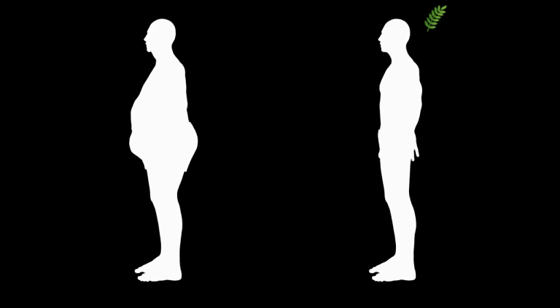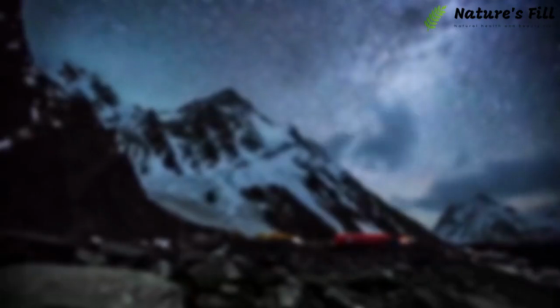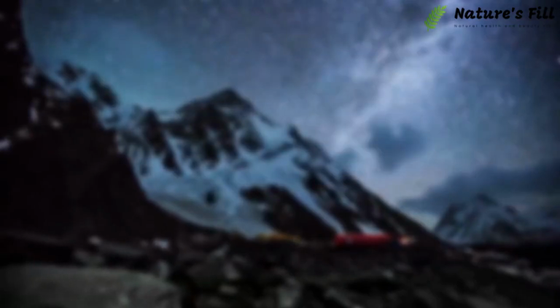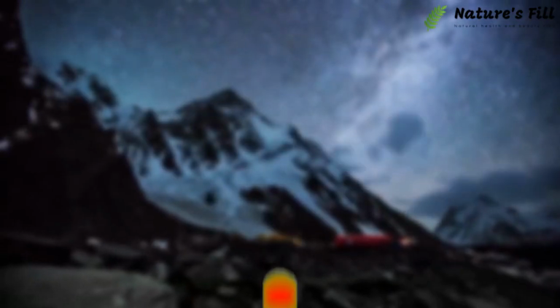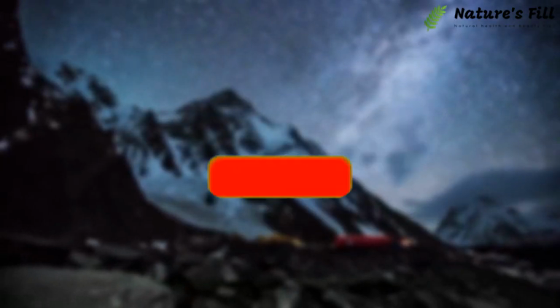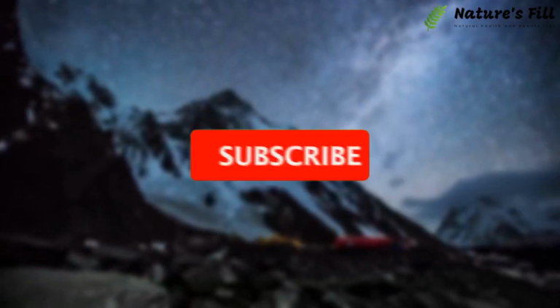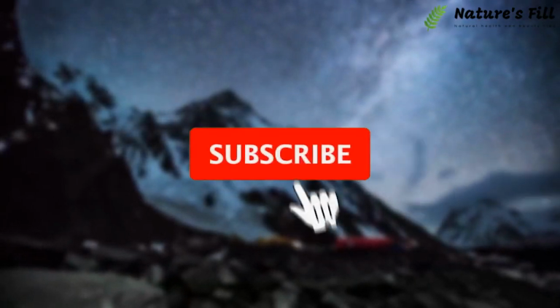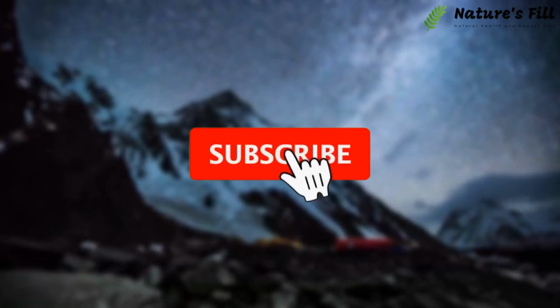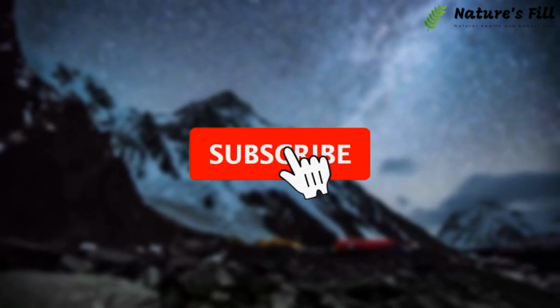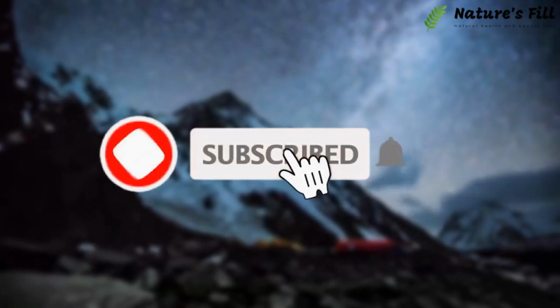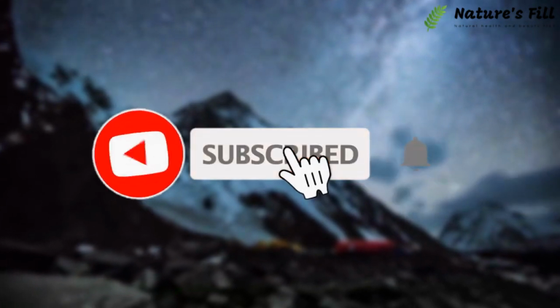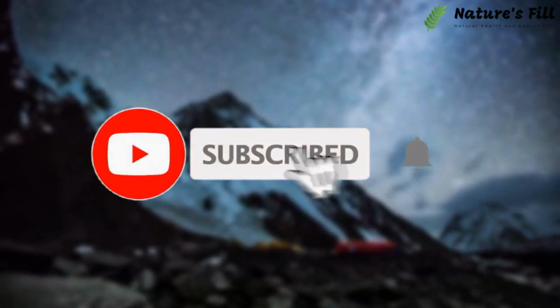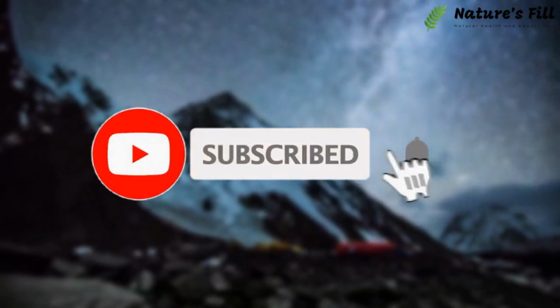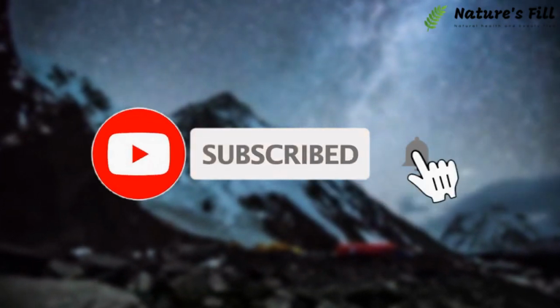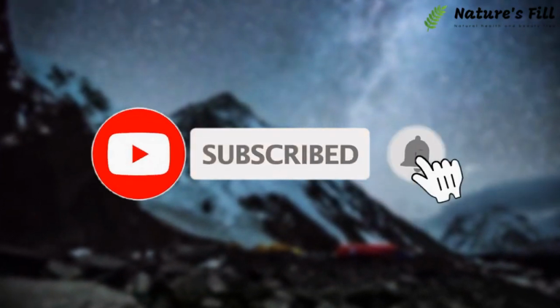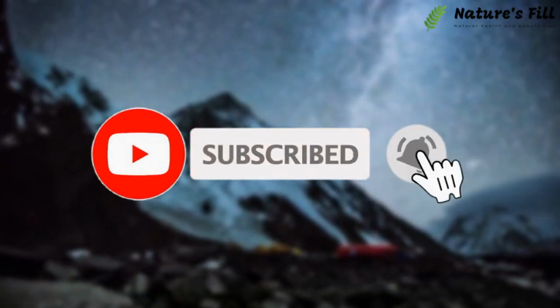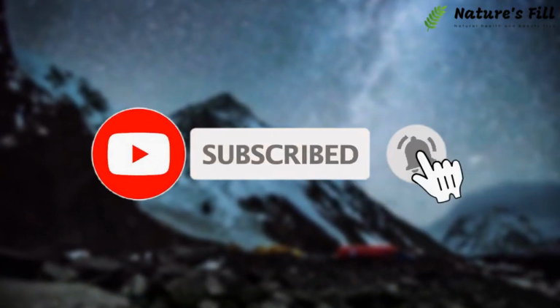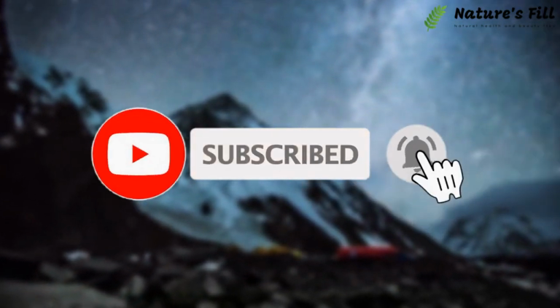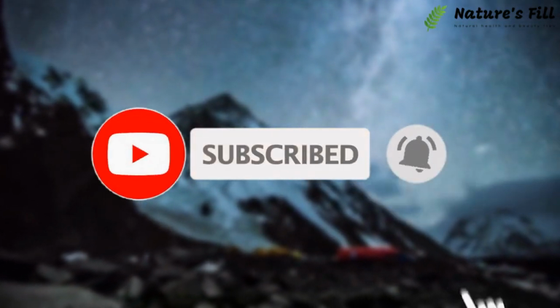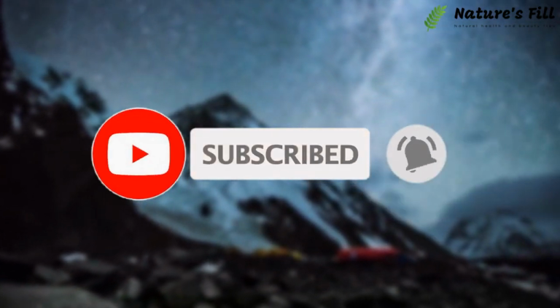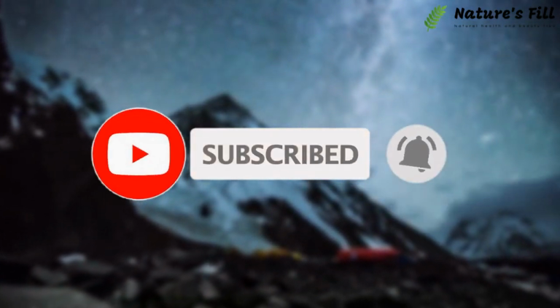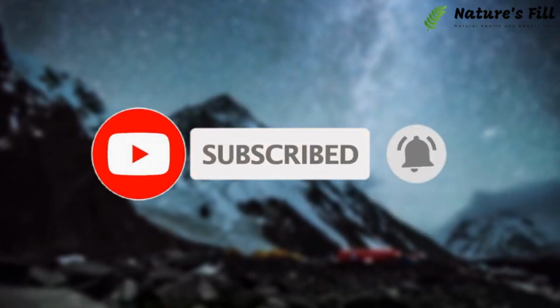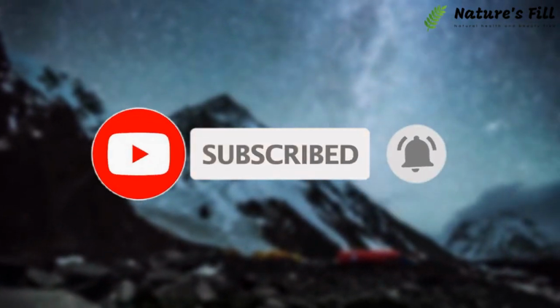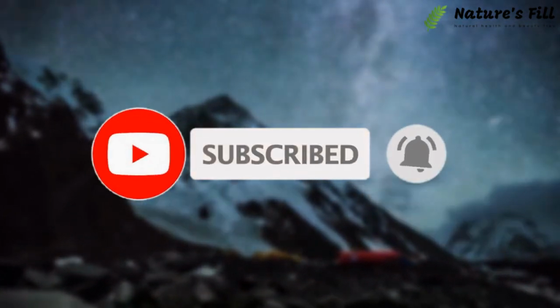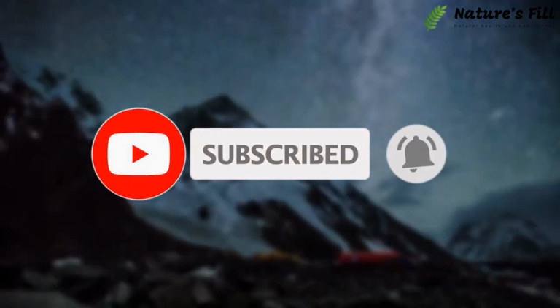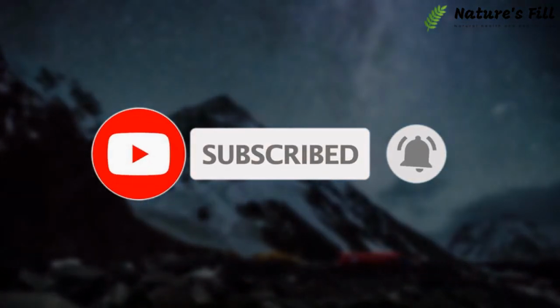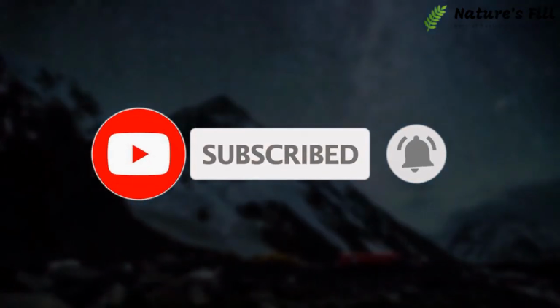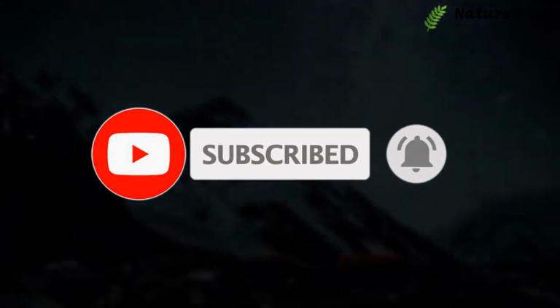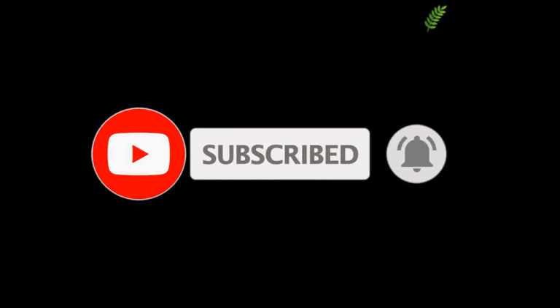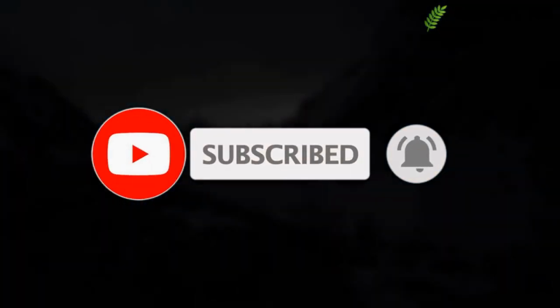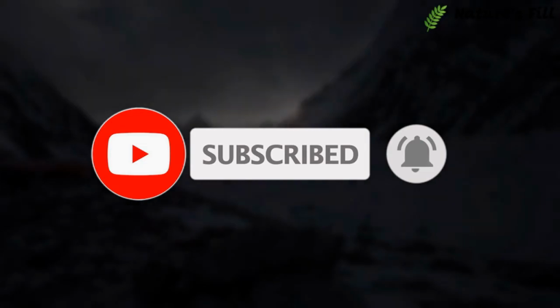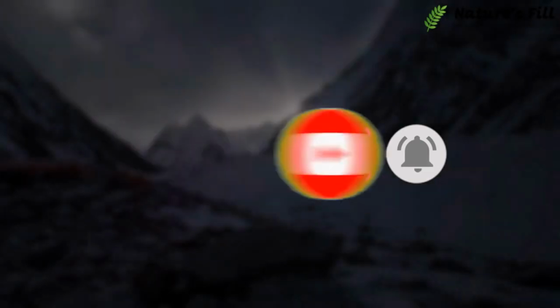Before moving forward, make sure to subscribe to our channel and click on the bell icon so you don't miss any of our intriguing videos.